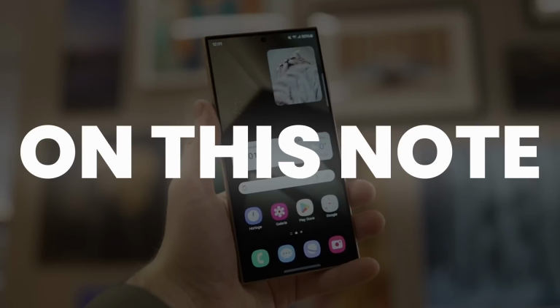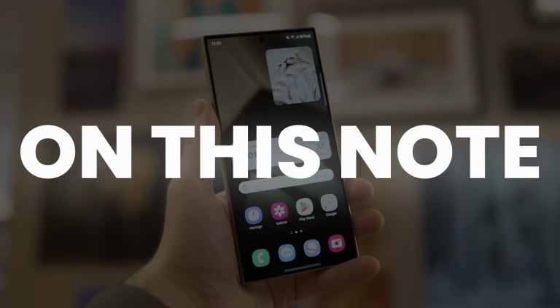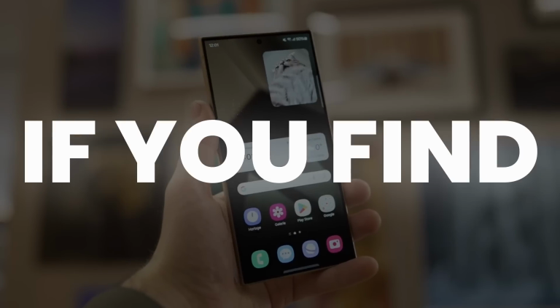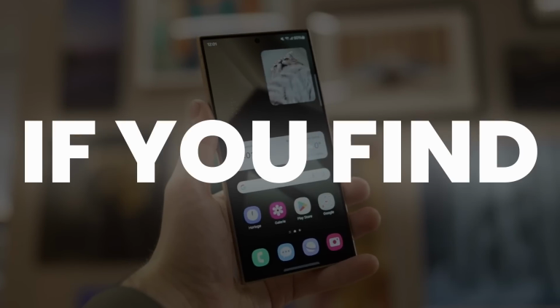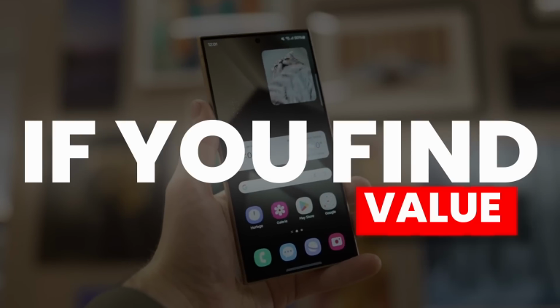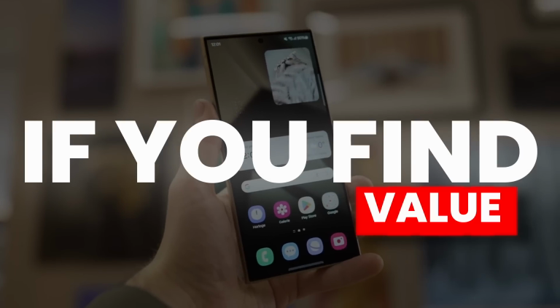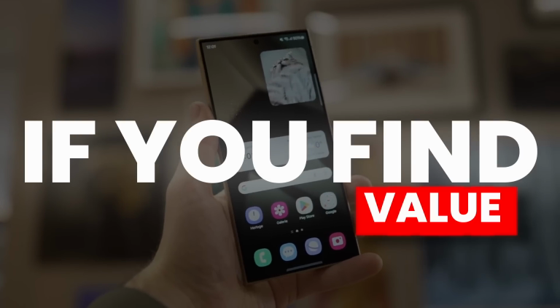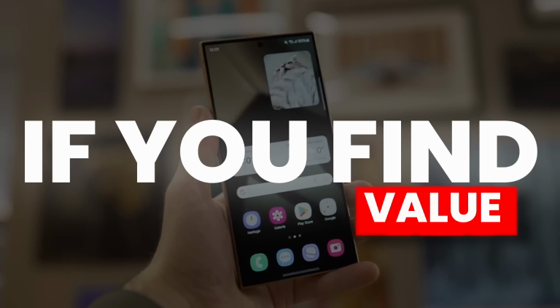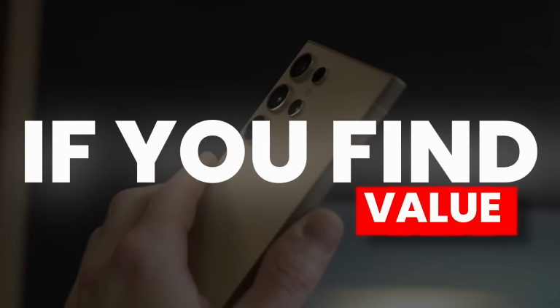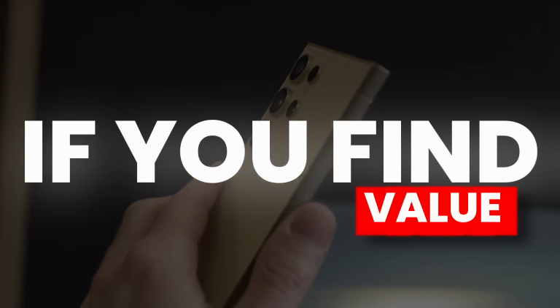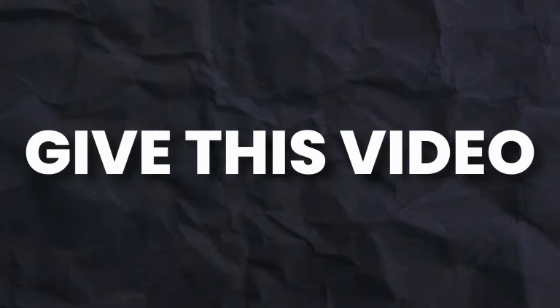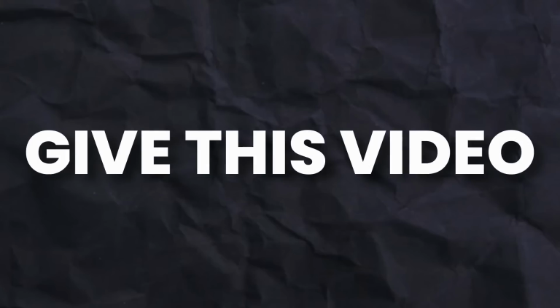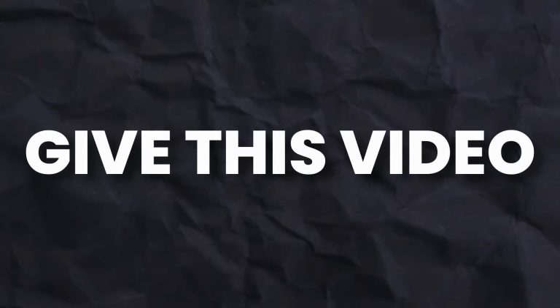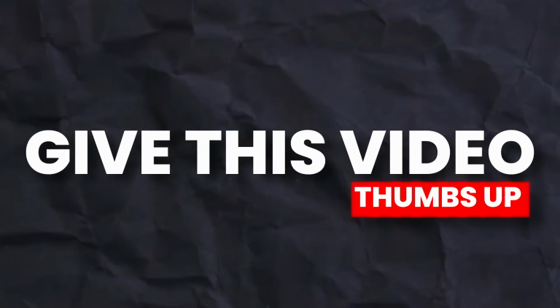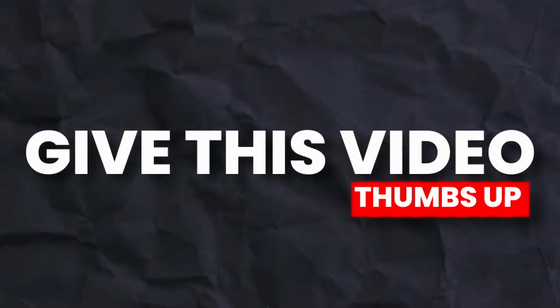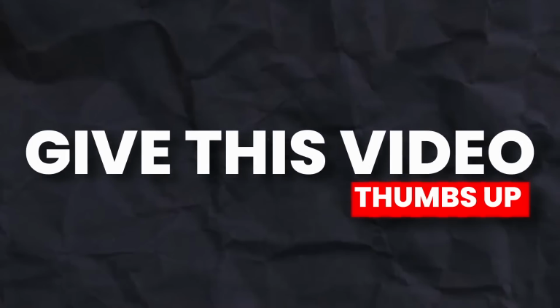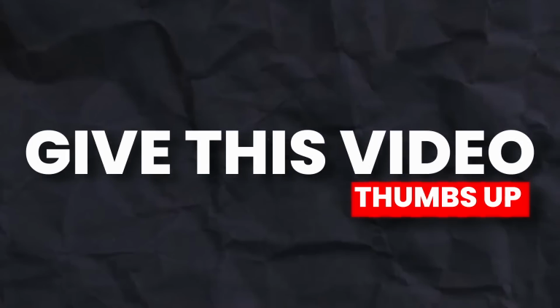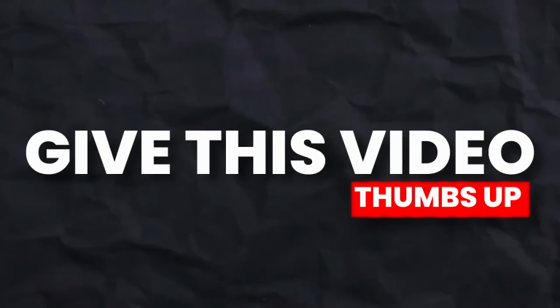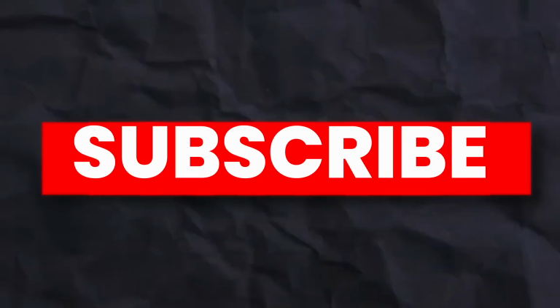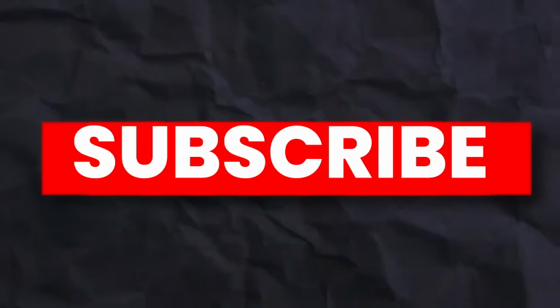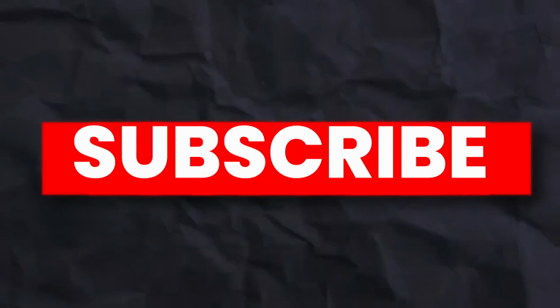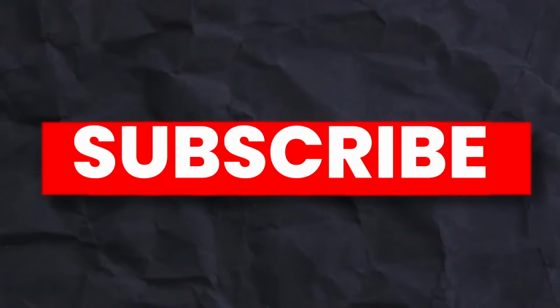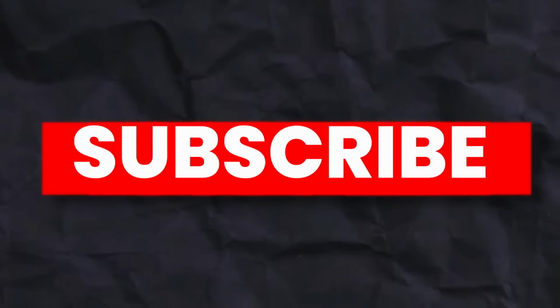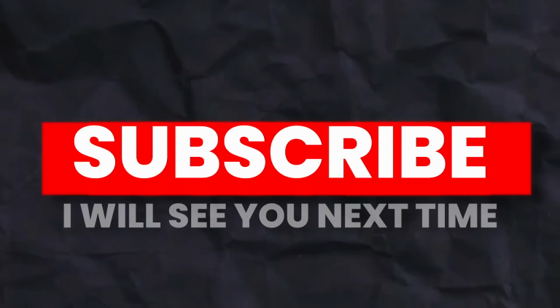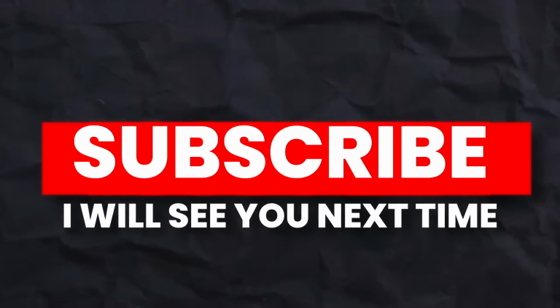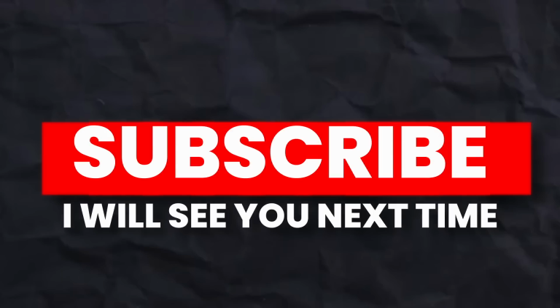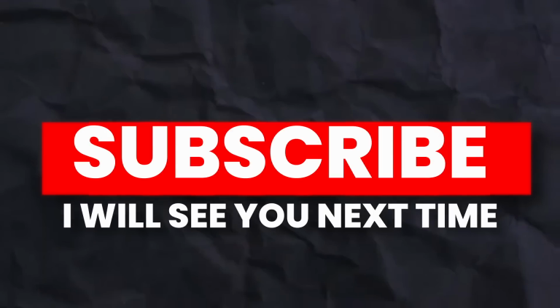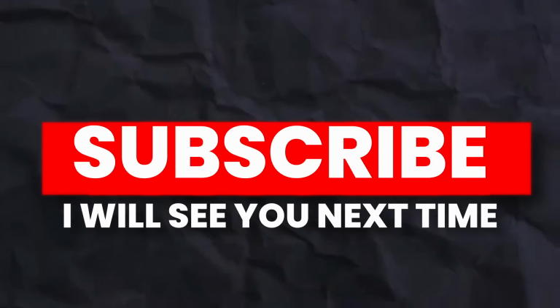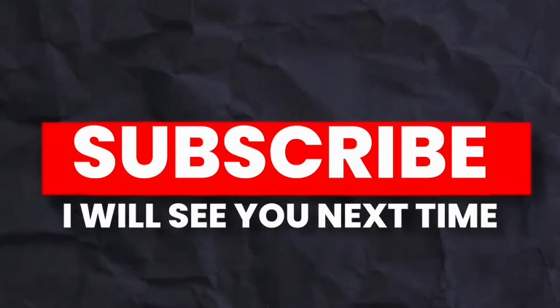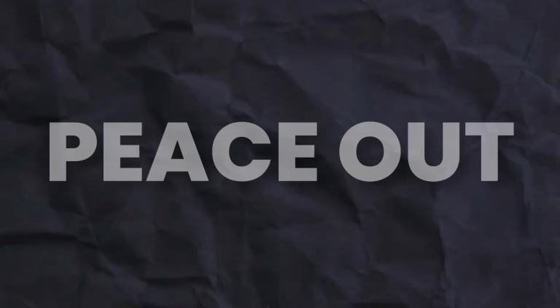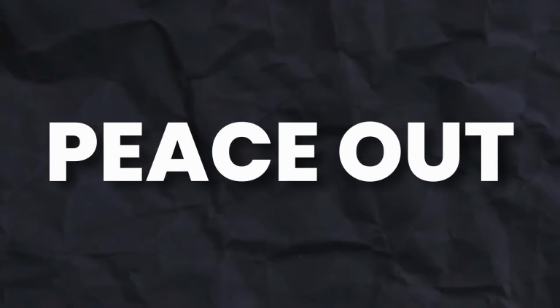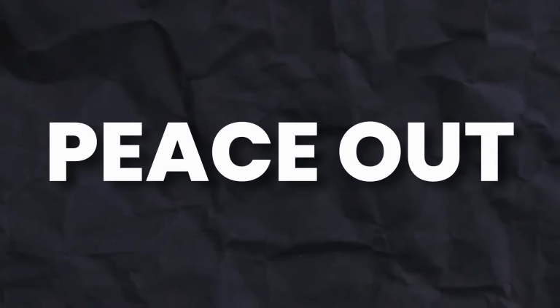On this note, if you find value from this video, then give it a thumbs up and subscribe to the channel. I'll see you next time — till then, peace out.